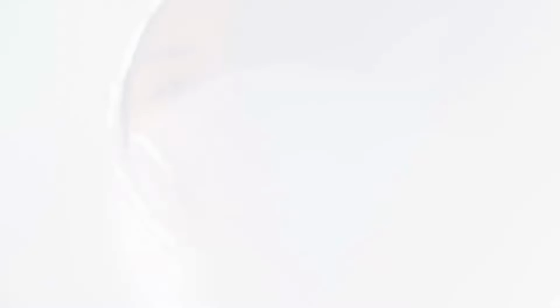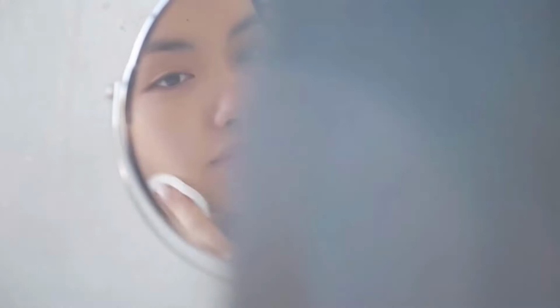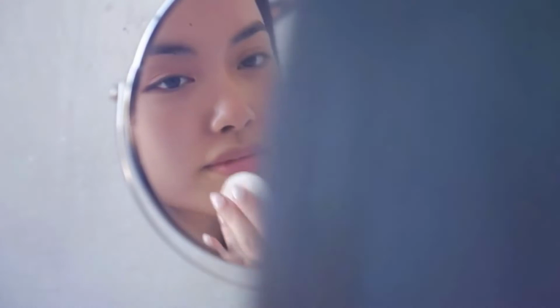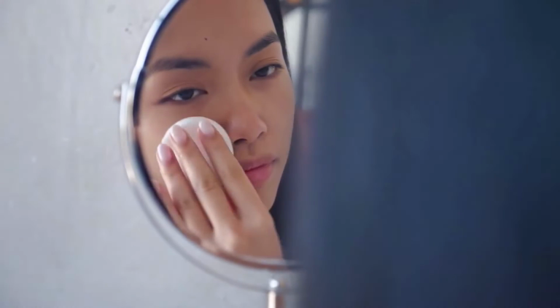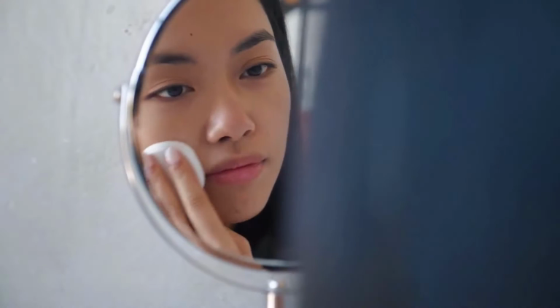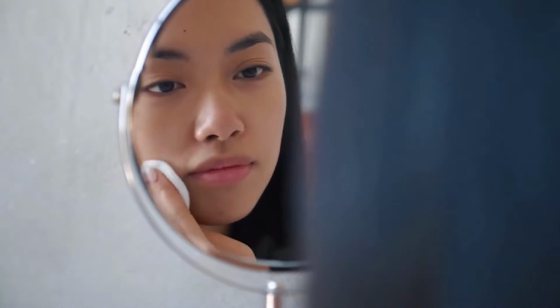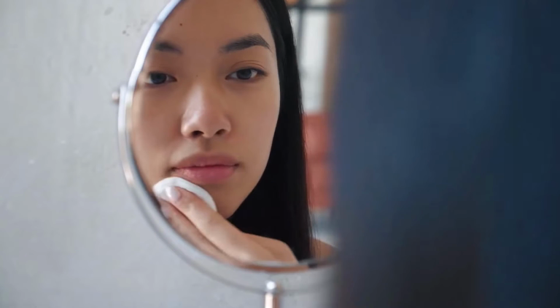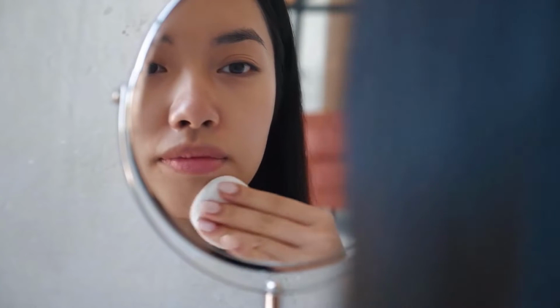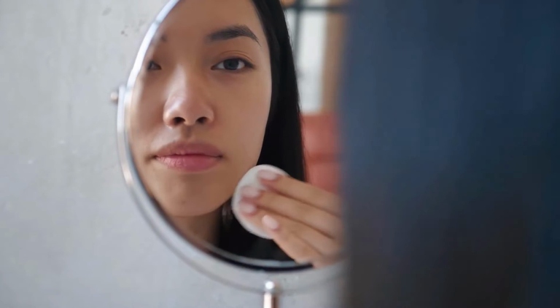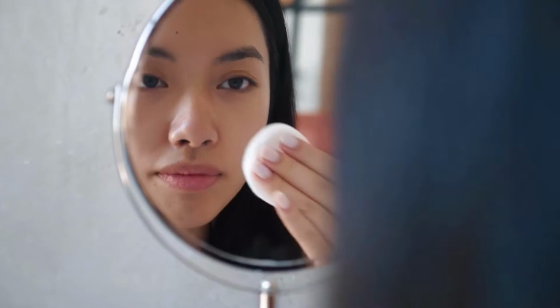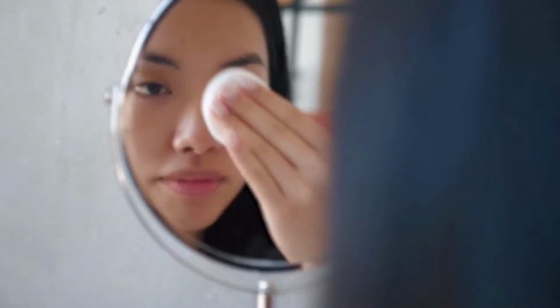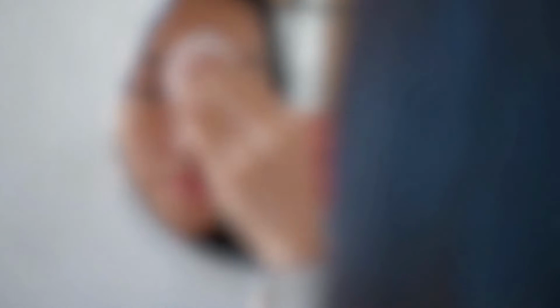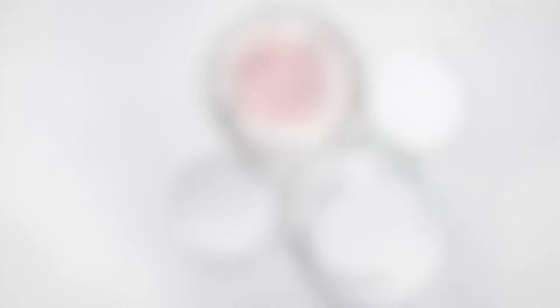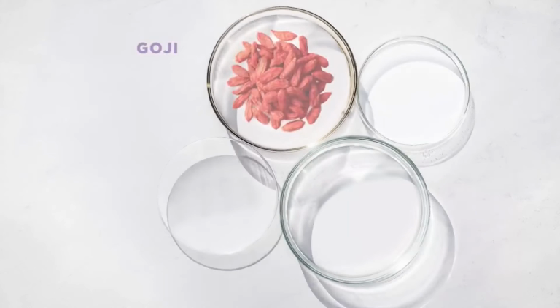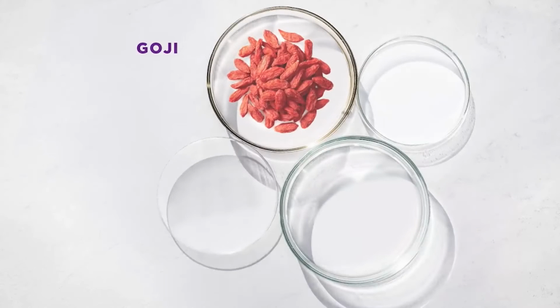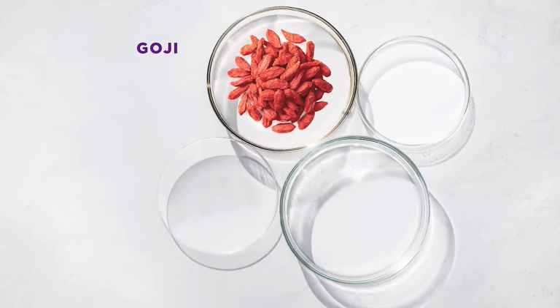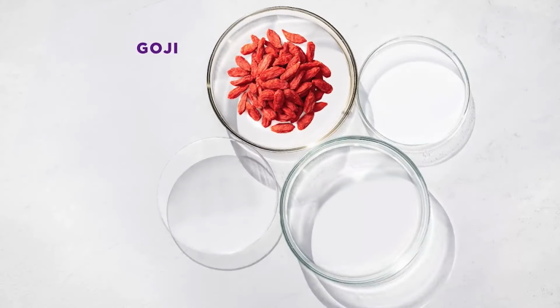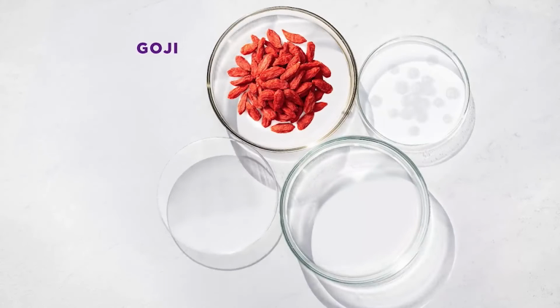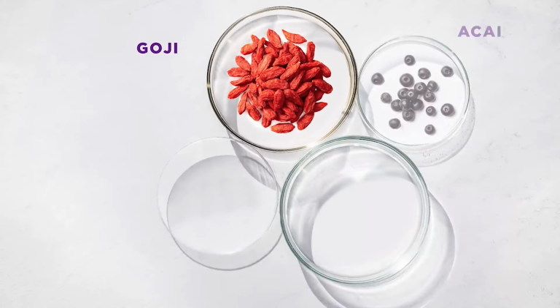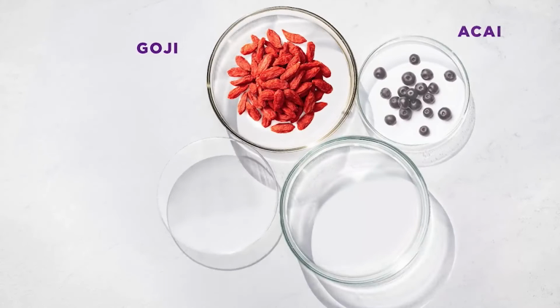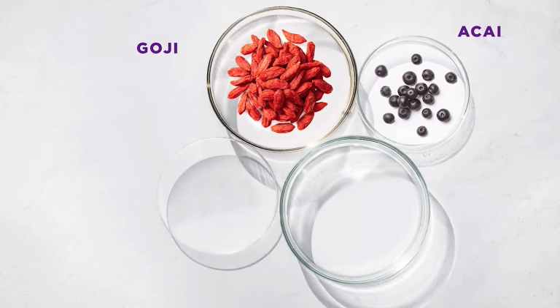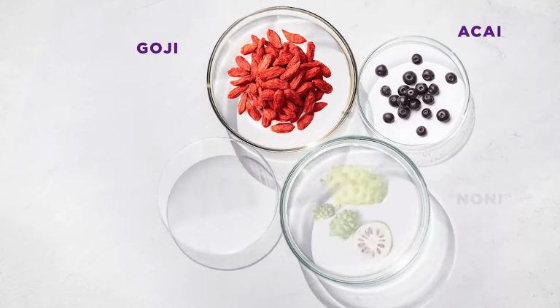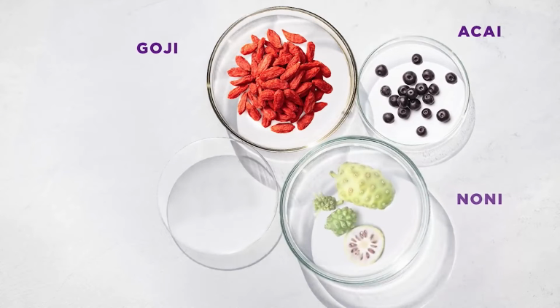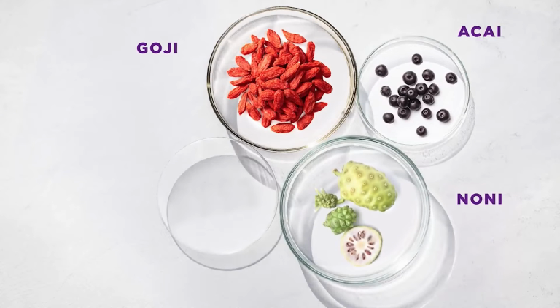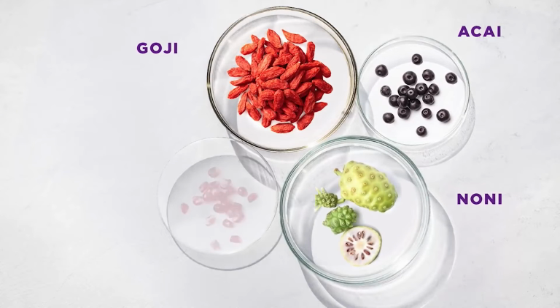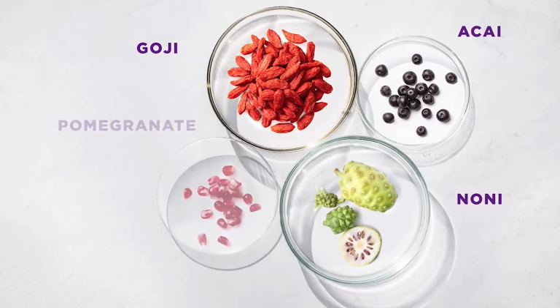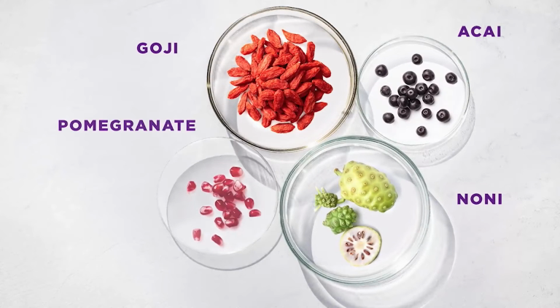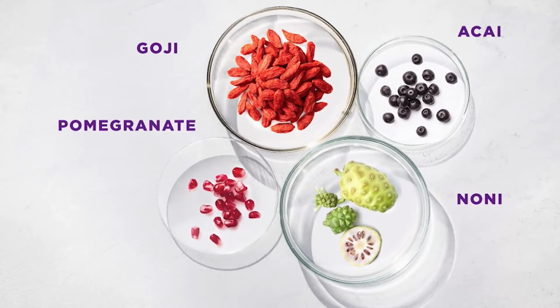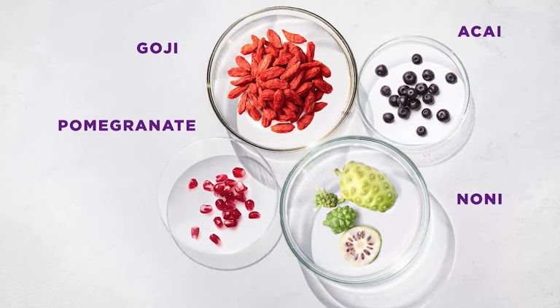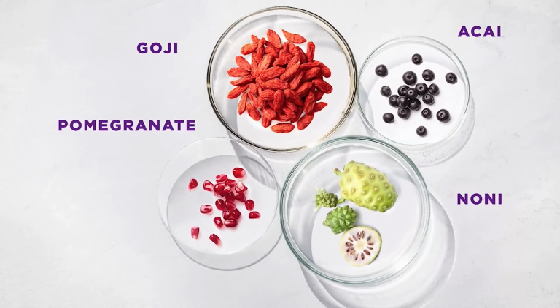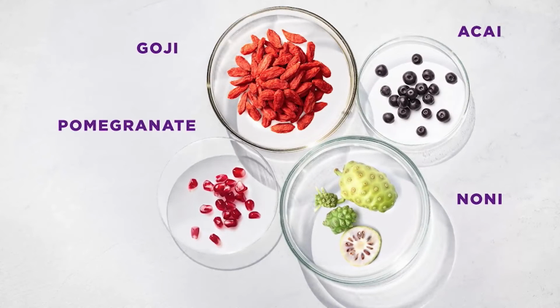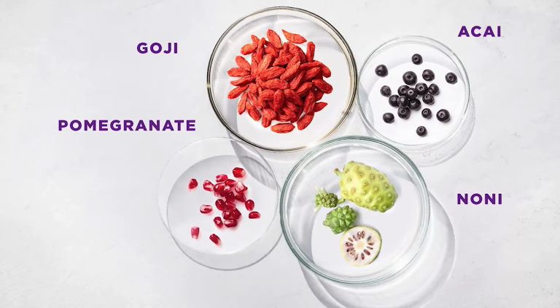Force of Nature Resurfacing Elixir instantly tightens pores and brightens skin with a super fruit cocktail of goji, acai, noni and pomegranate extracts.